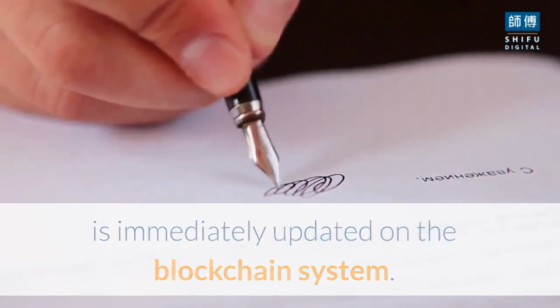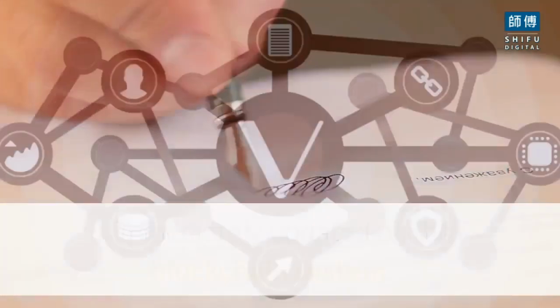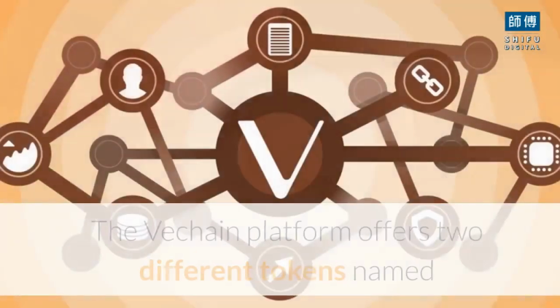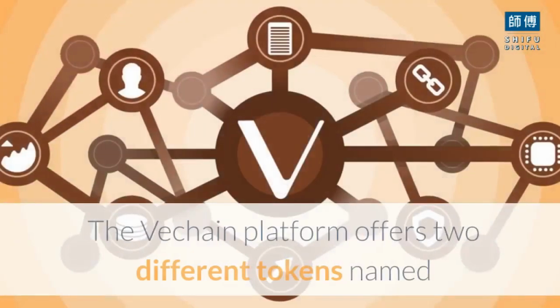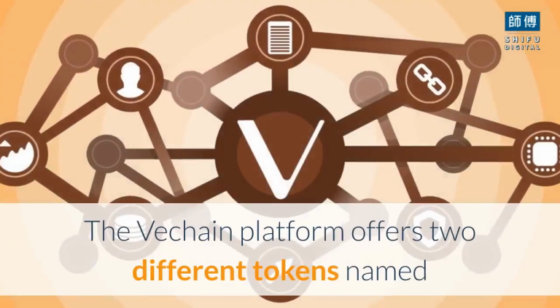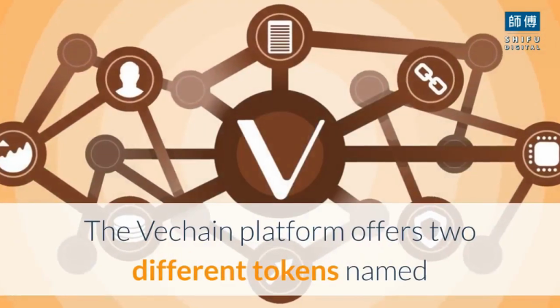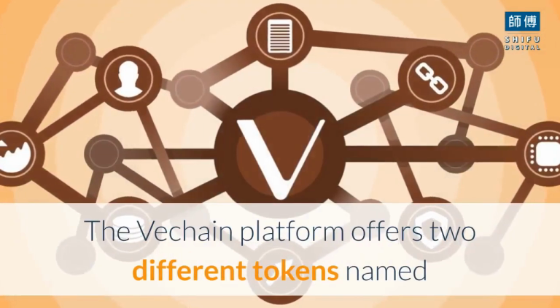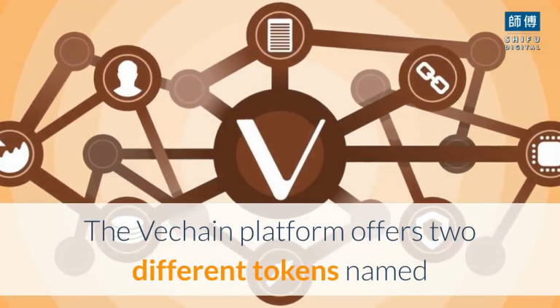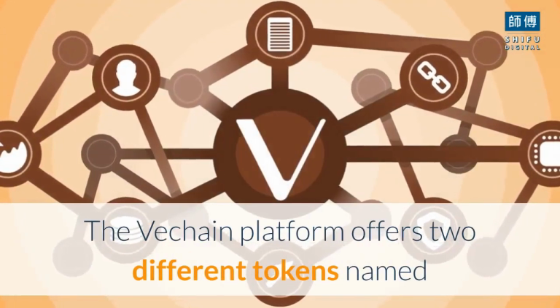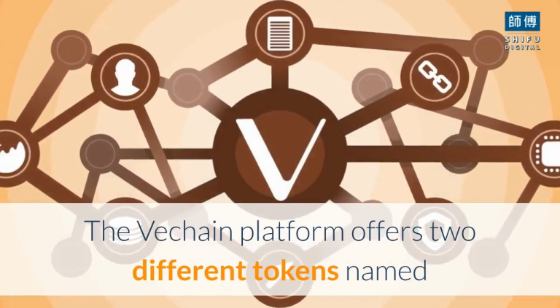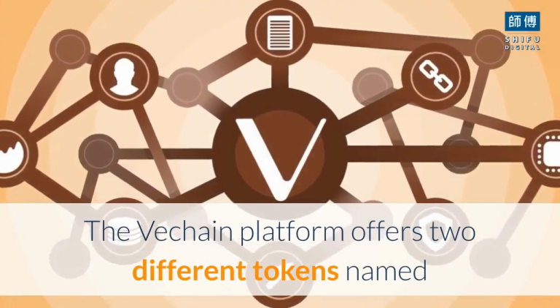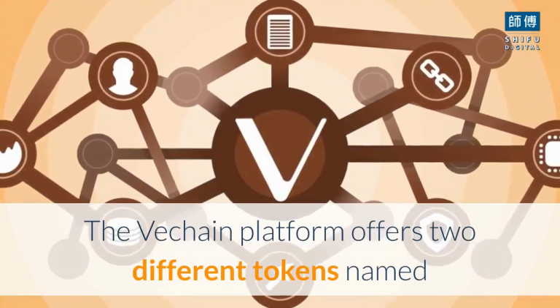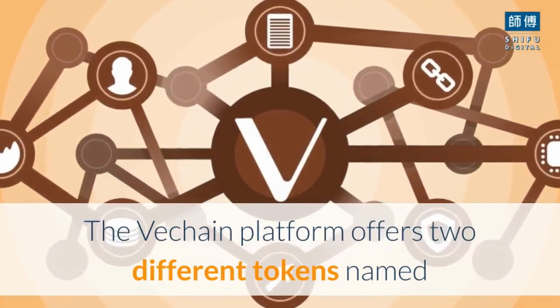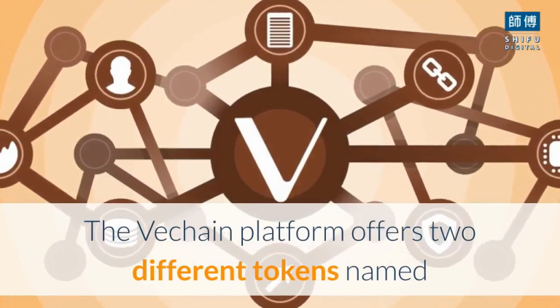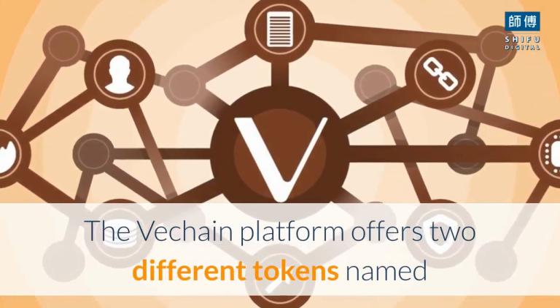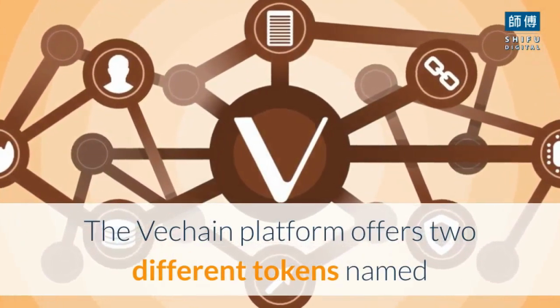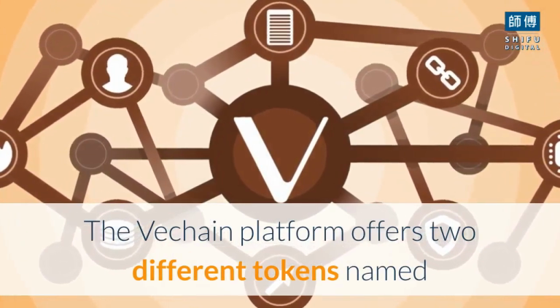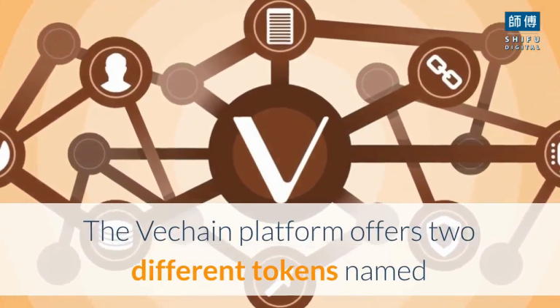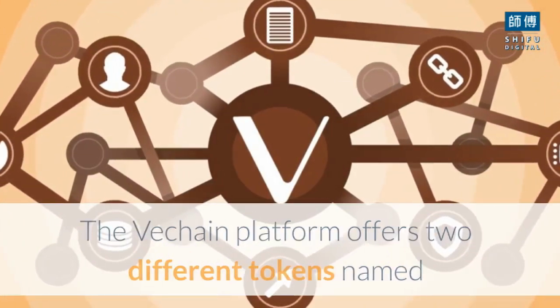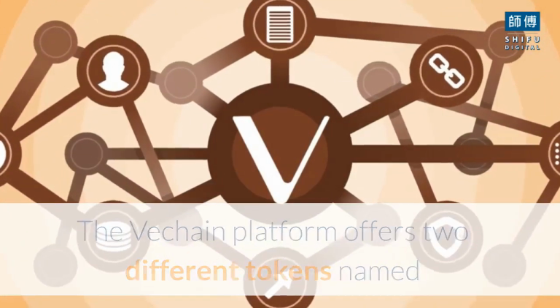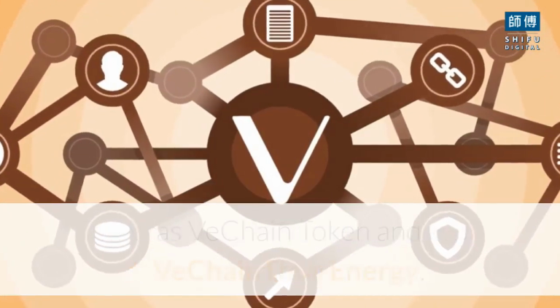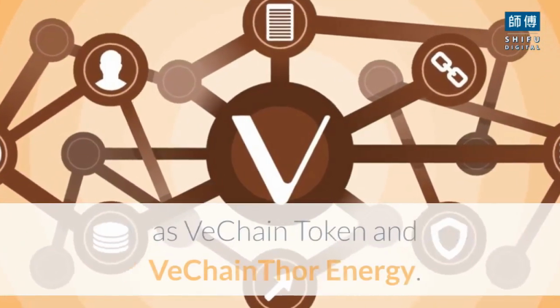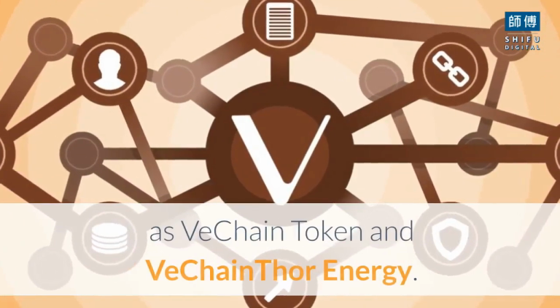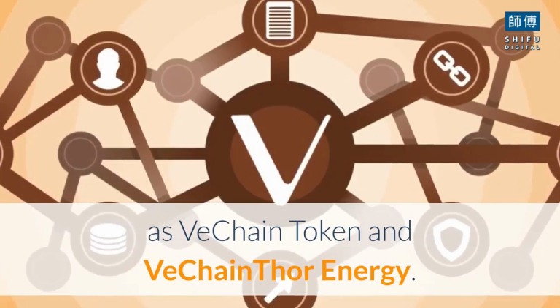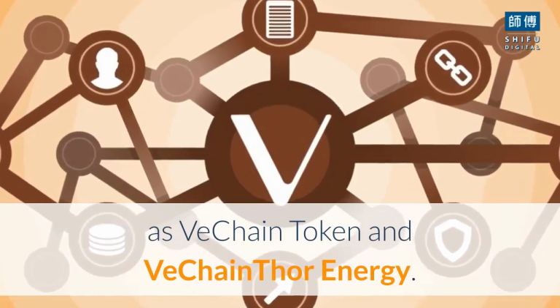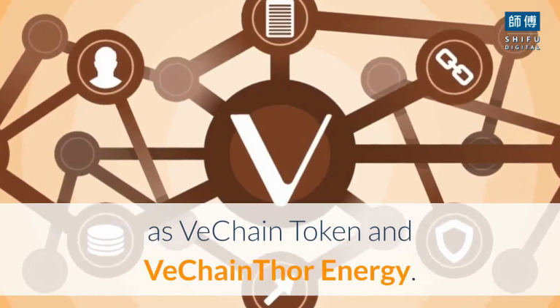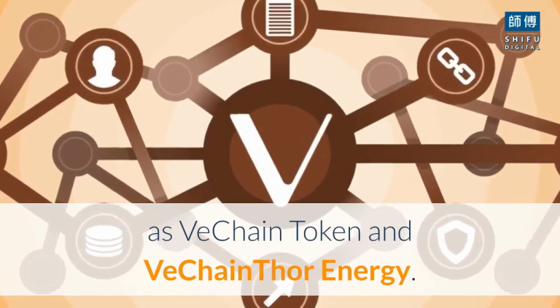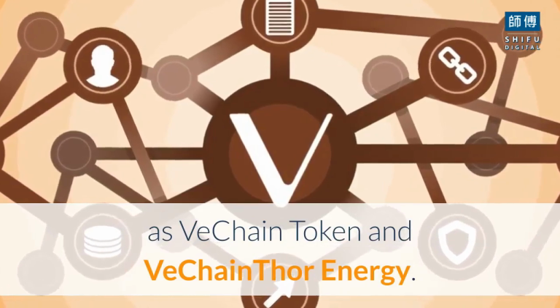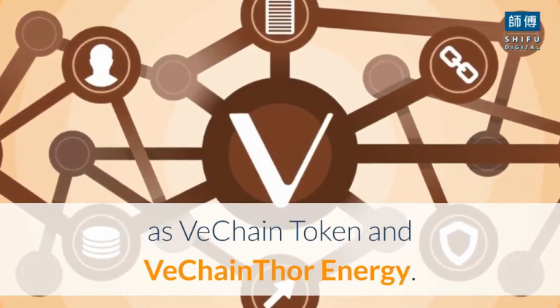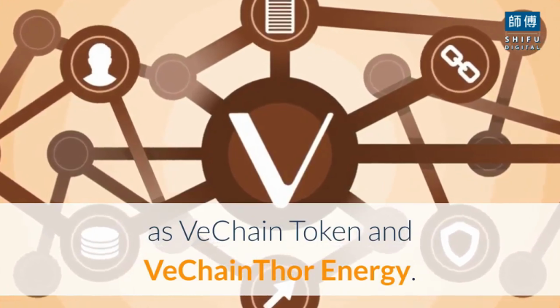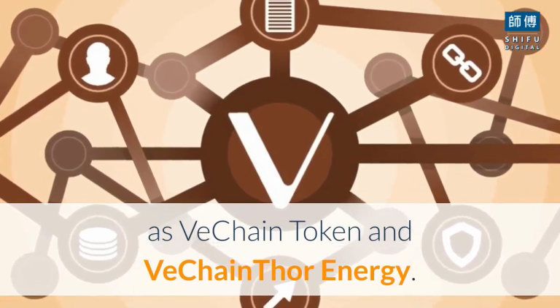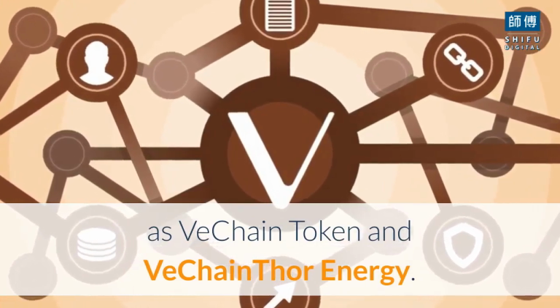The VeChain platform offers two different tokens named as VeChain Token and VeChain Thor Energy.